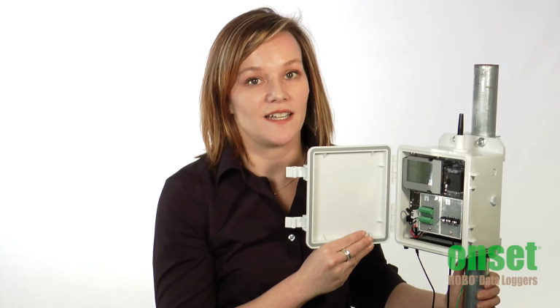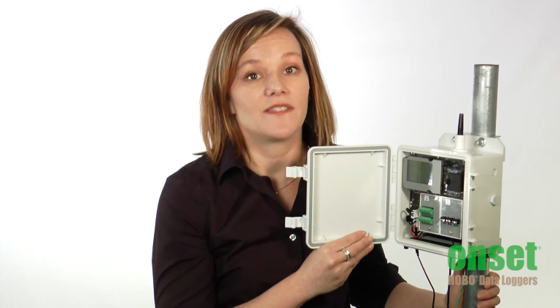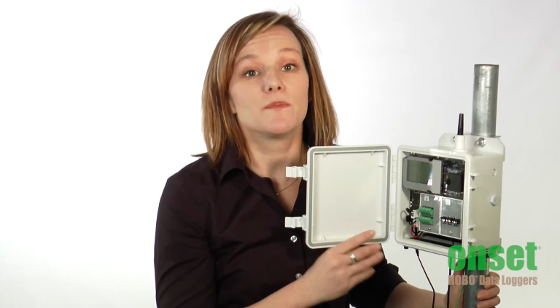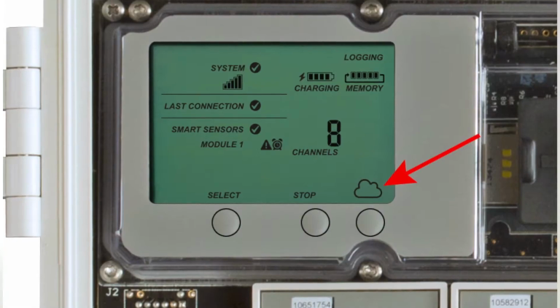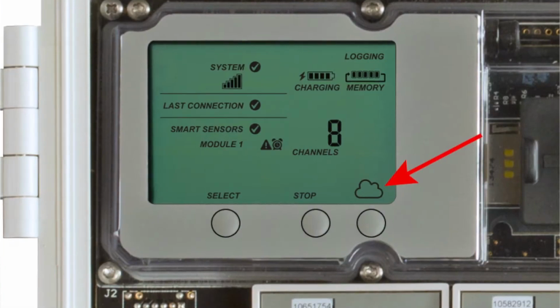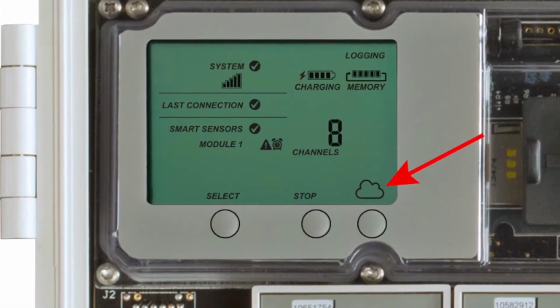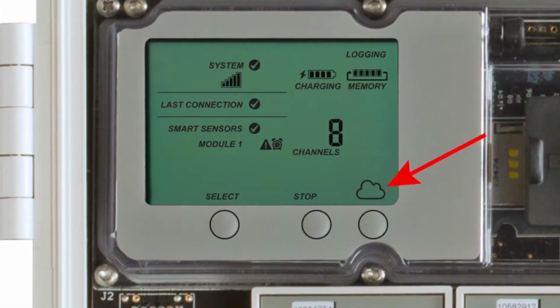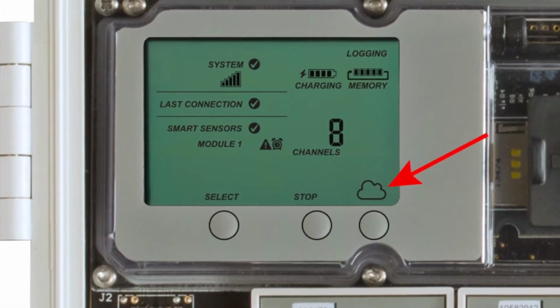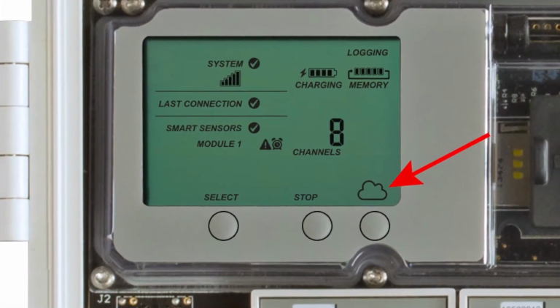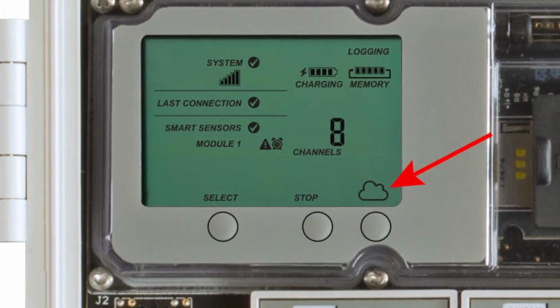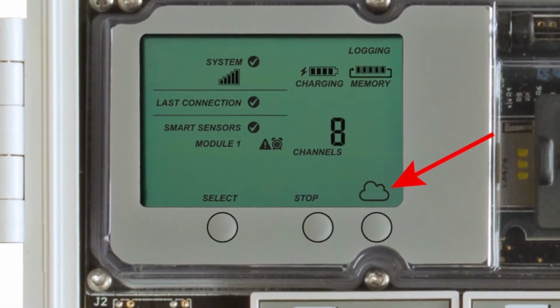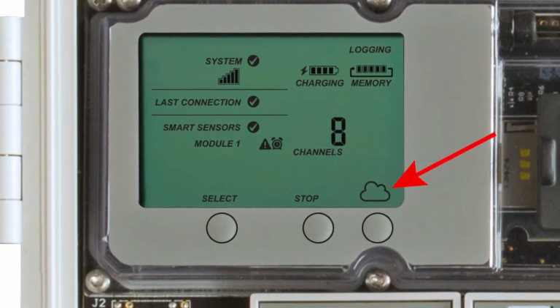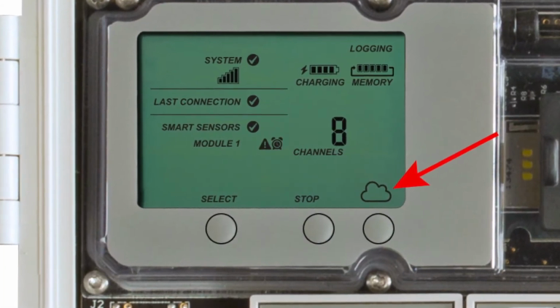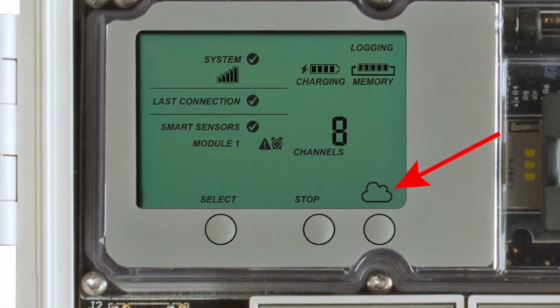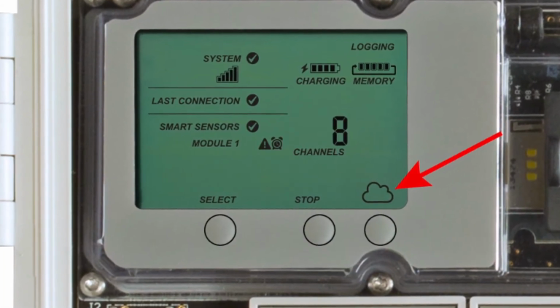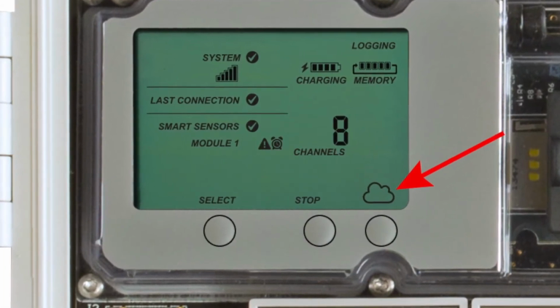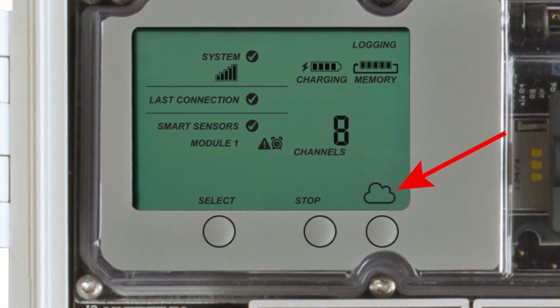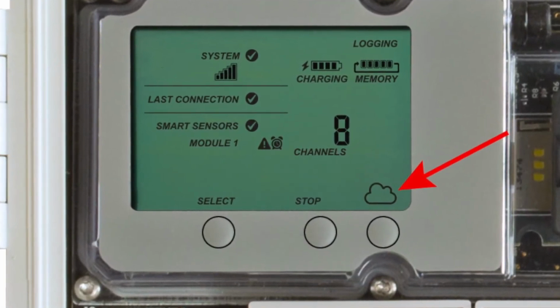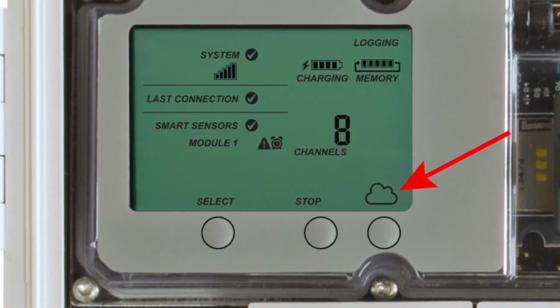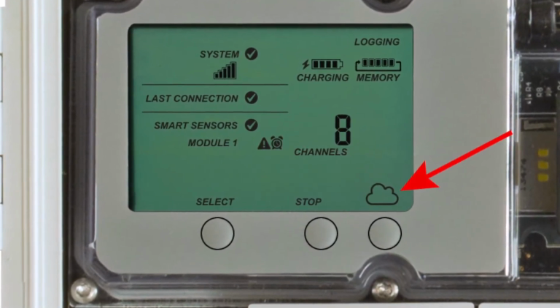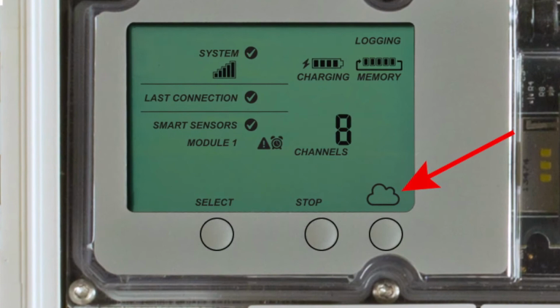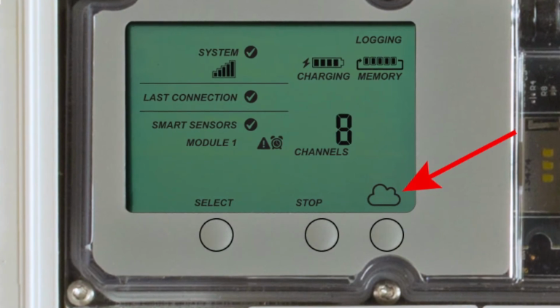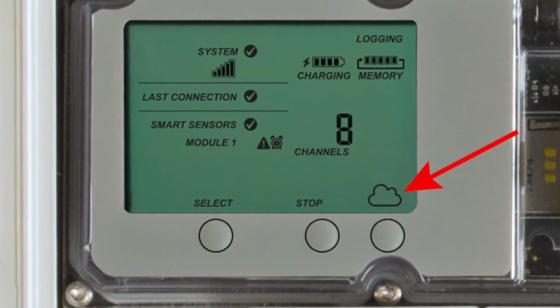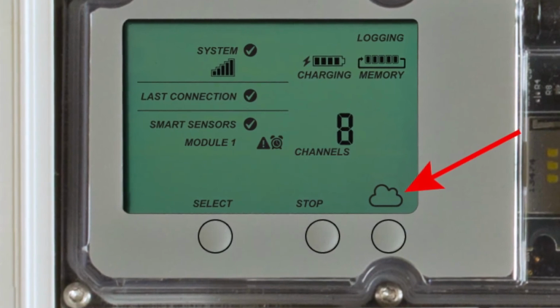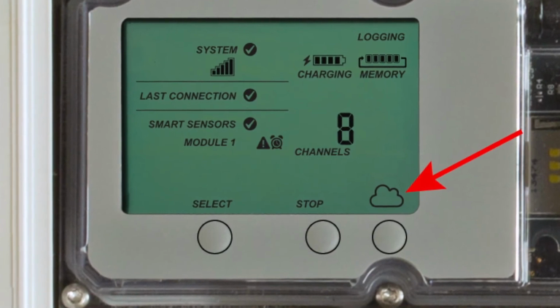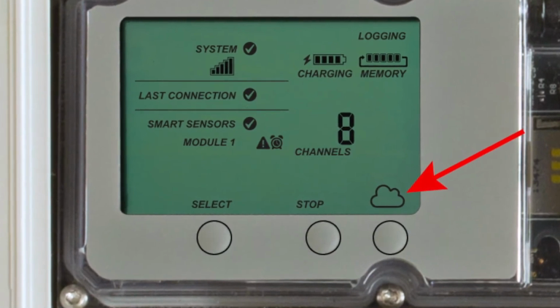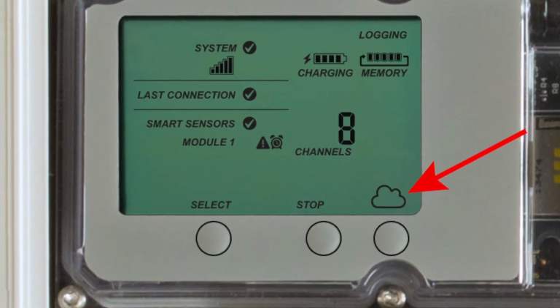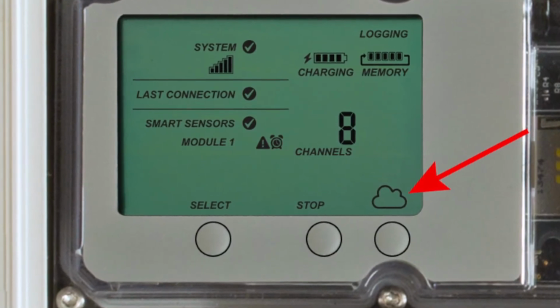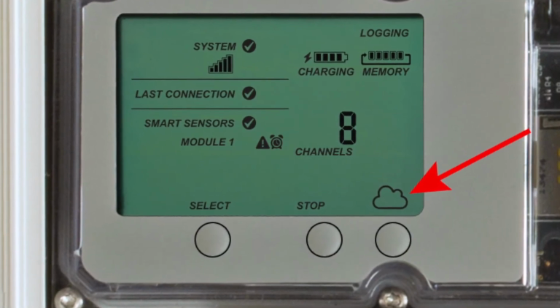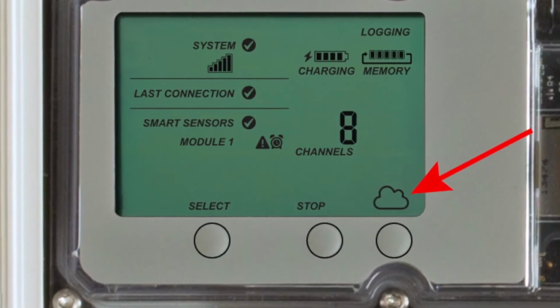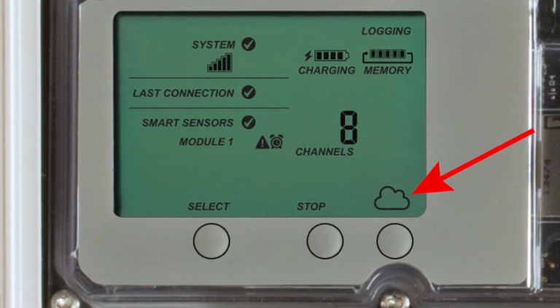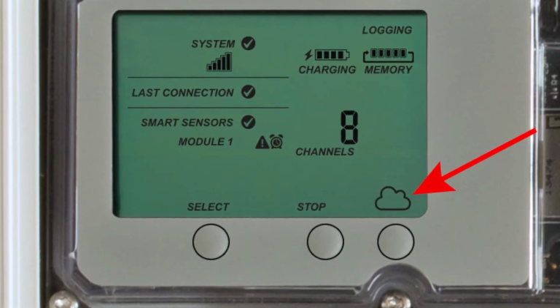This button with the cloud is used to connect the station to the HoboLink website to synchronize configuration changes and upload the latest data.